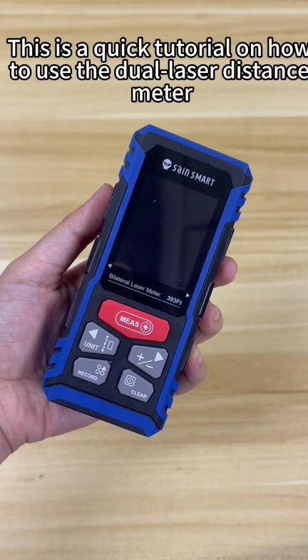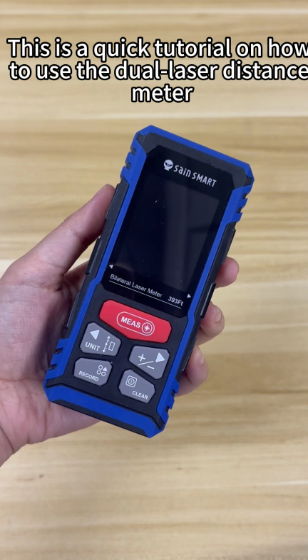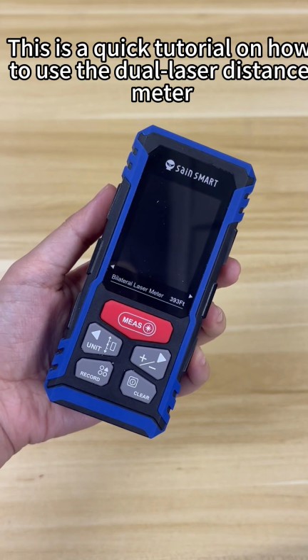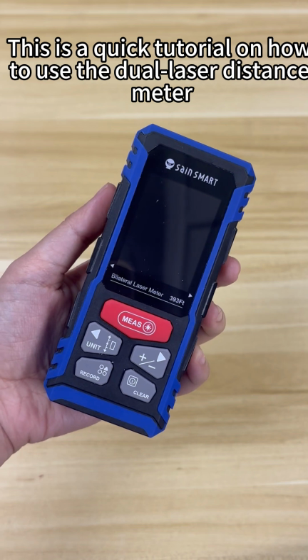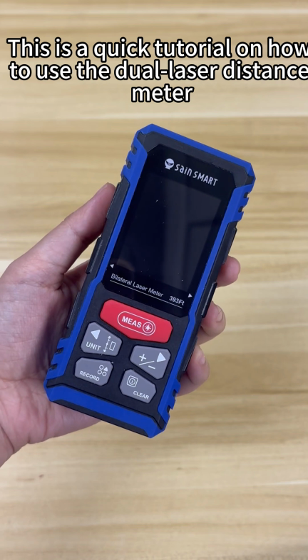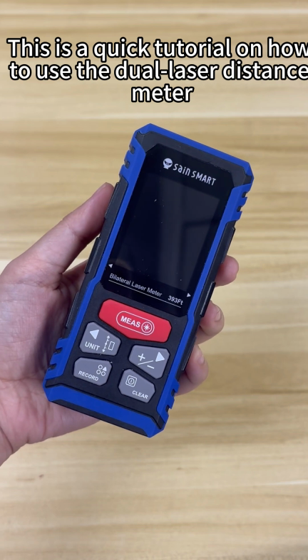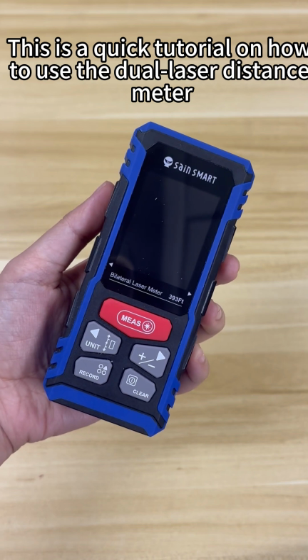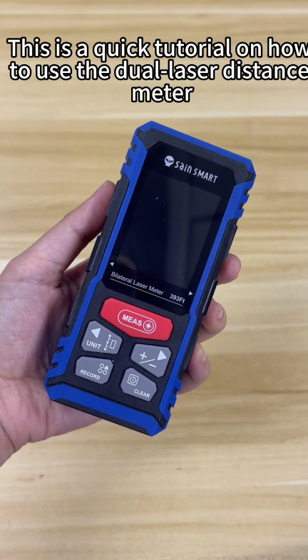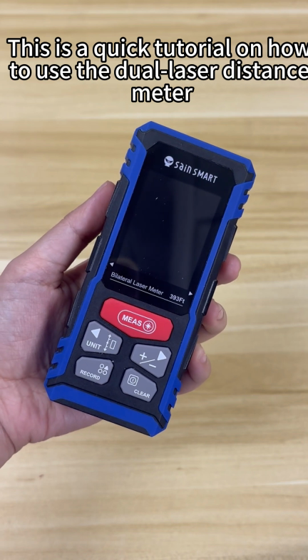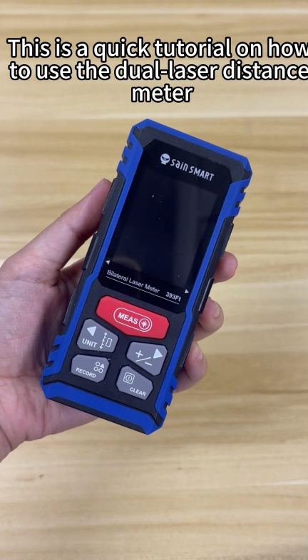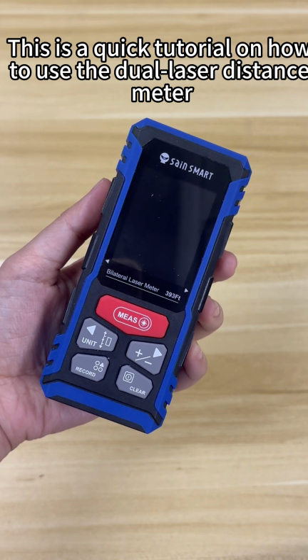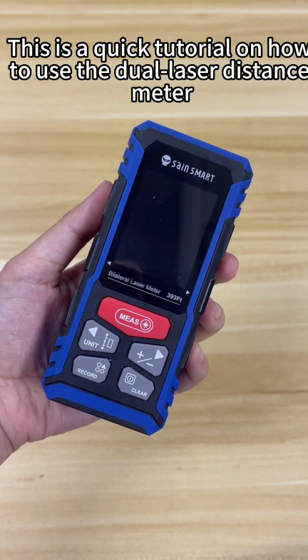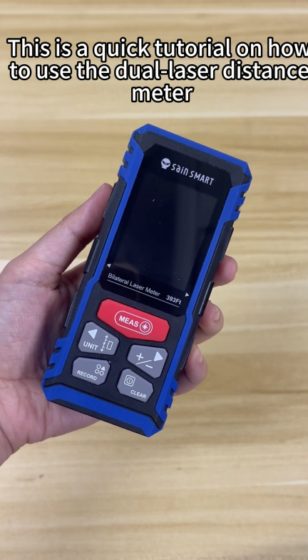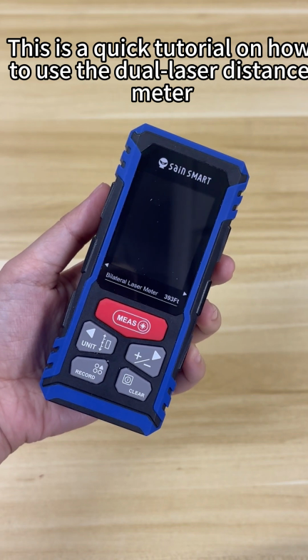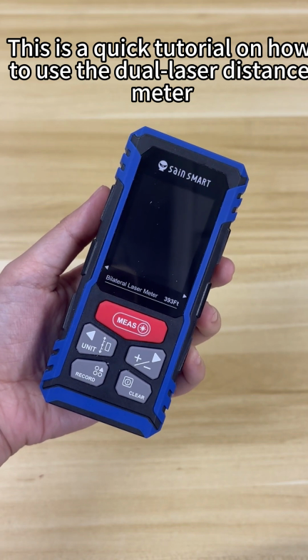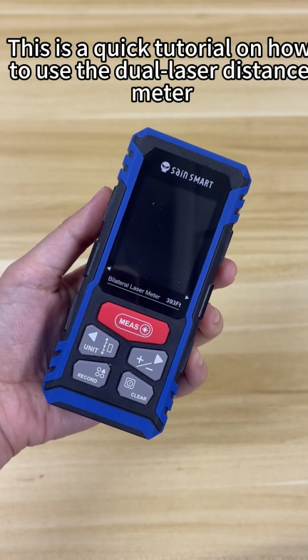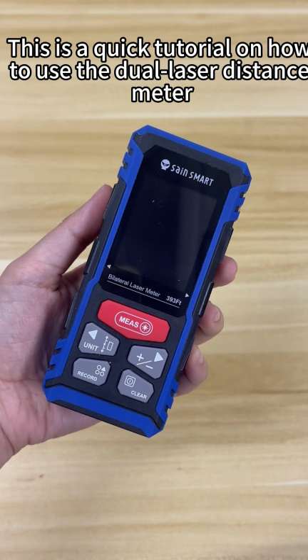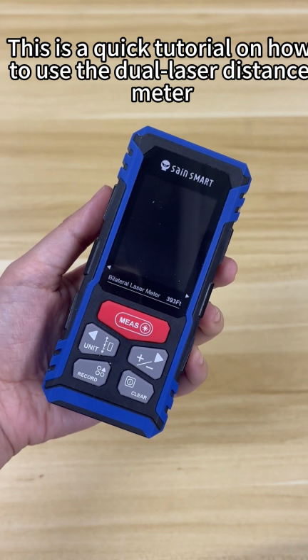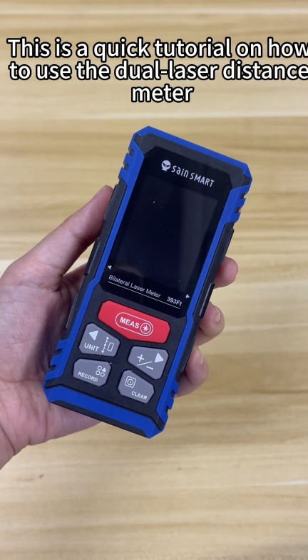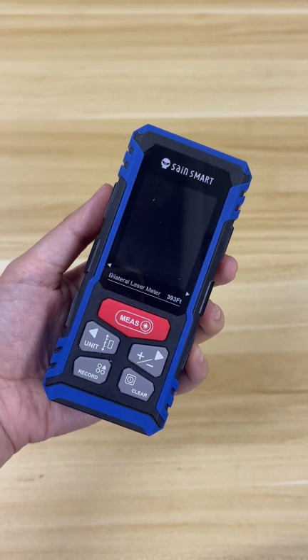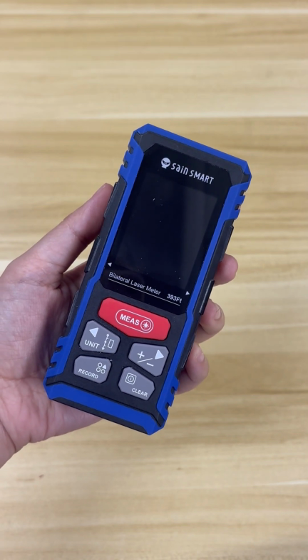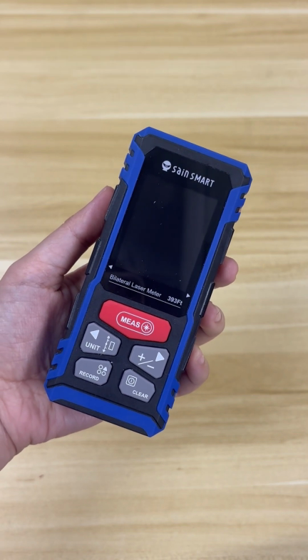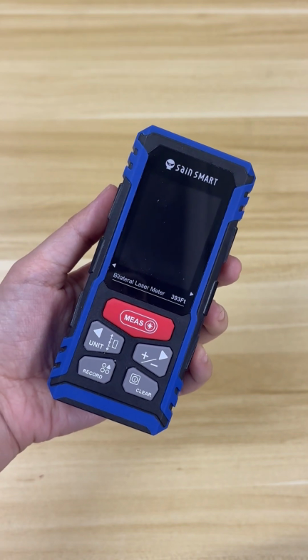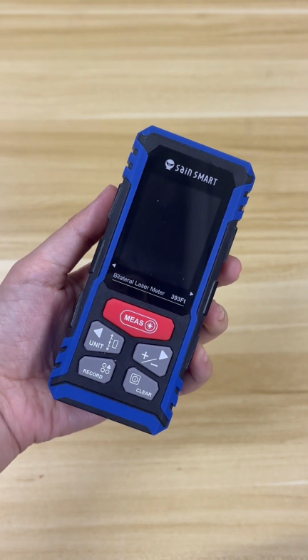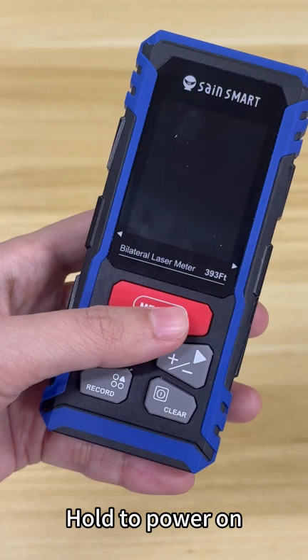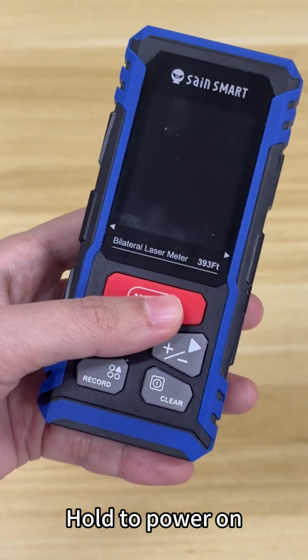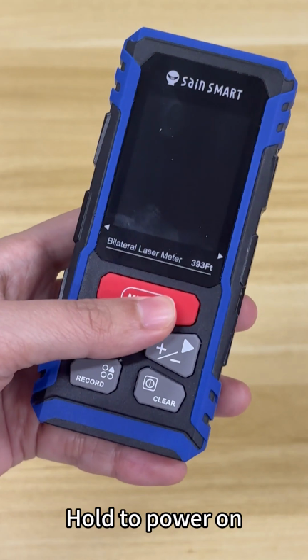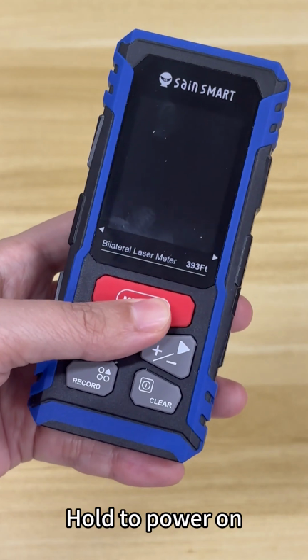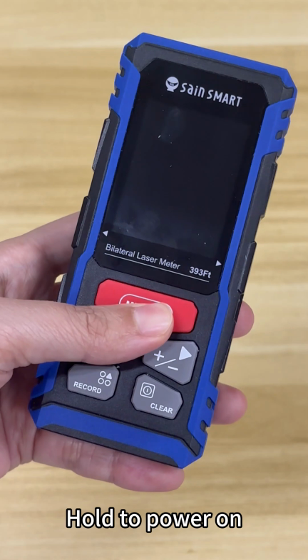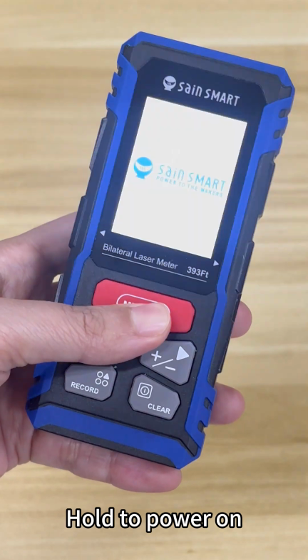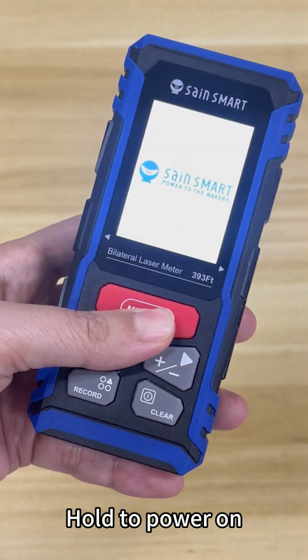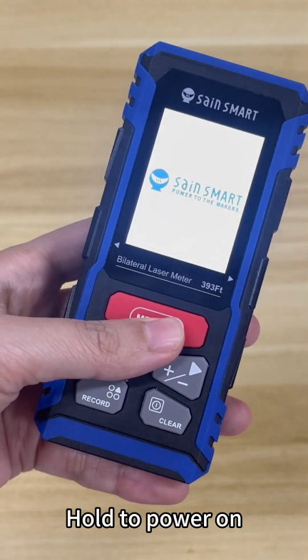This is a quick tutorial on how to use the dual laser distance meter. Hold to power on.